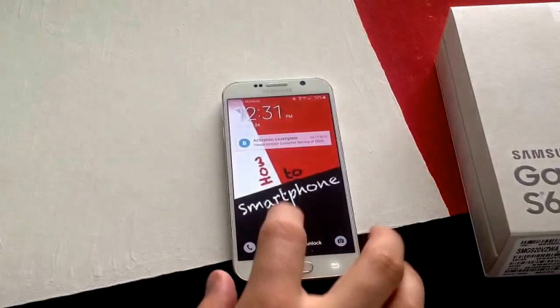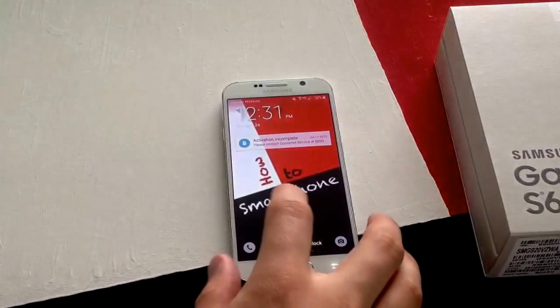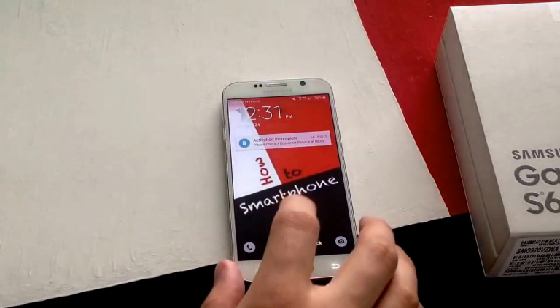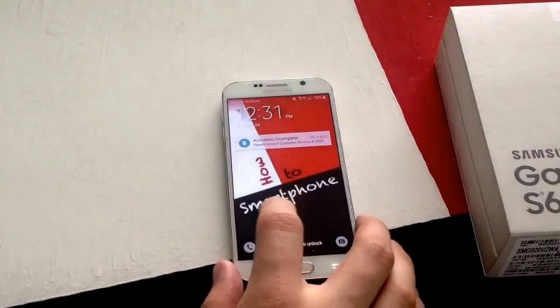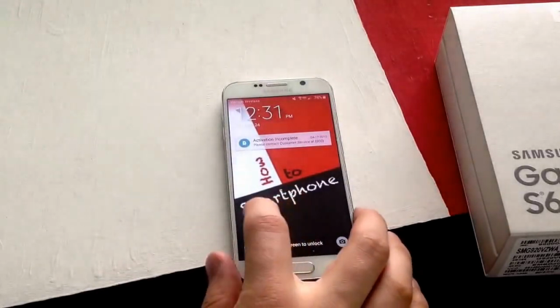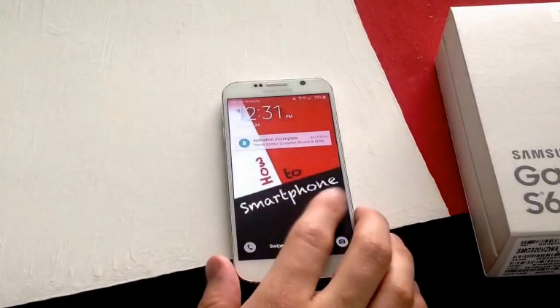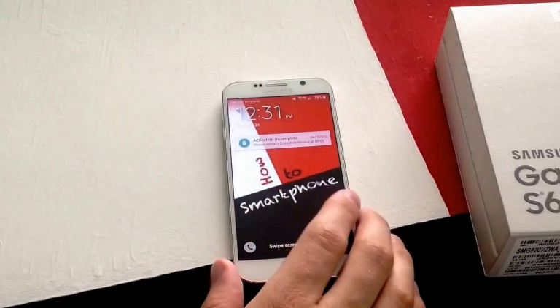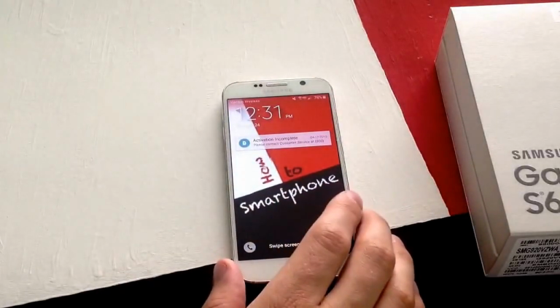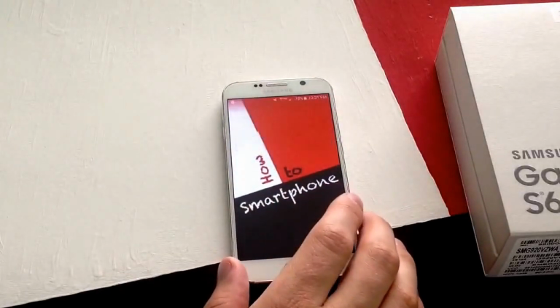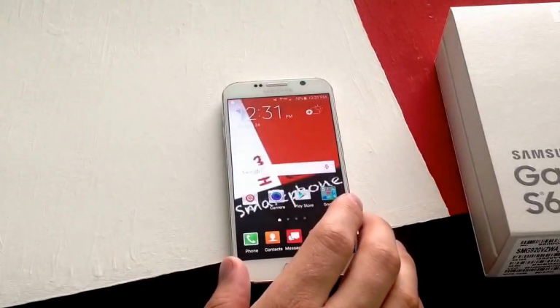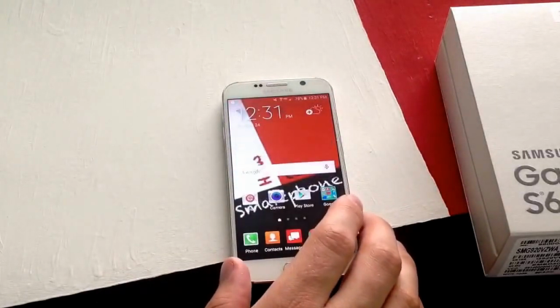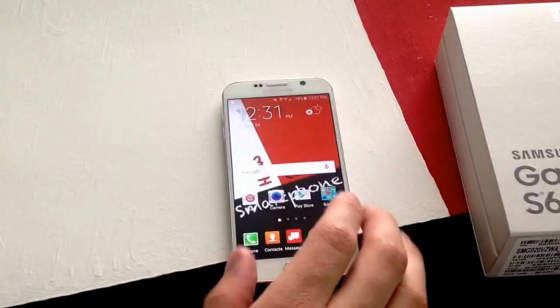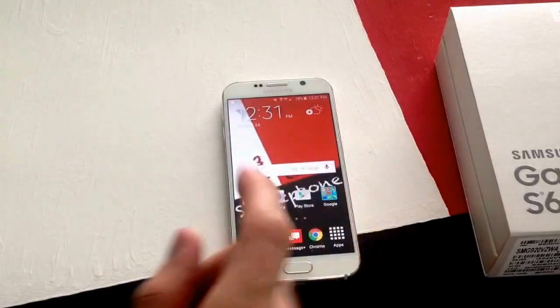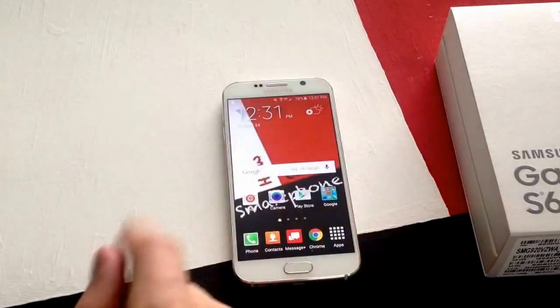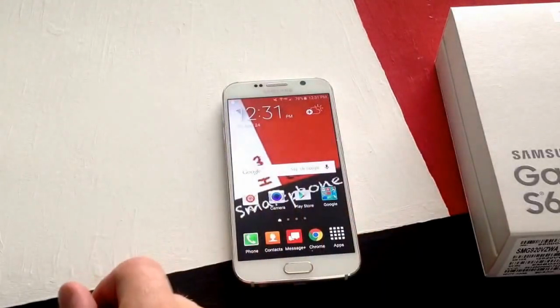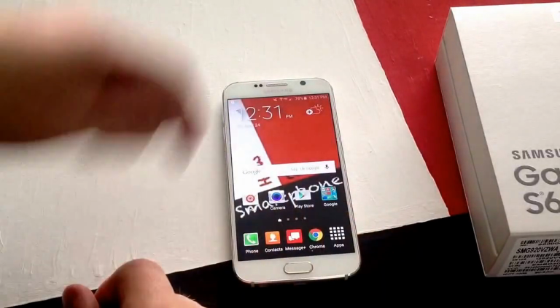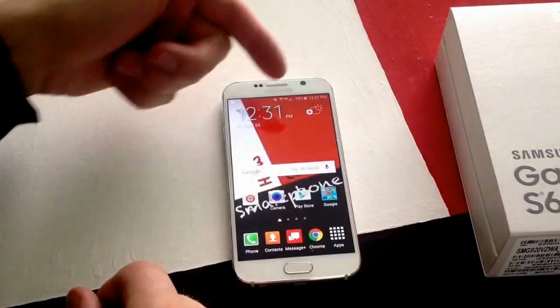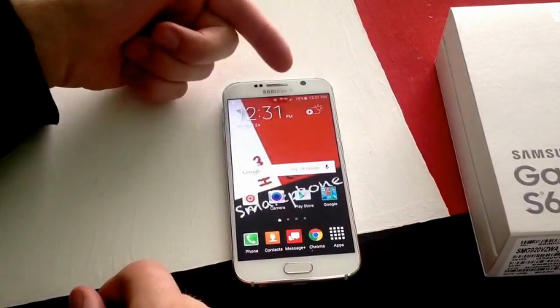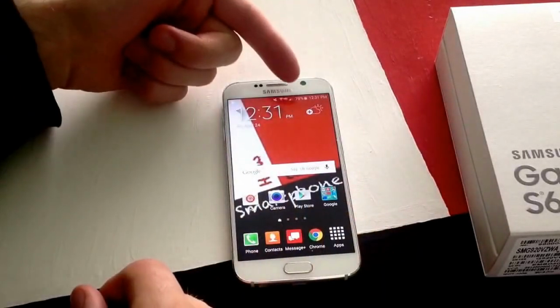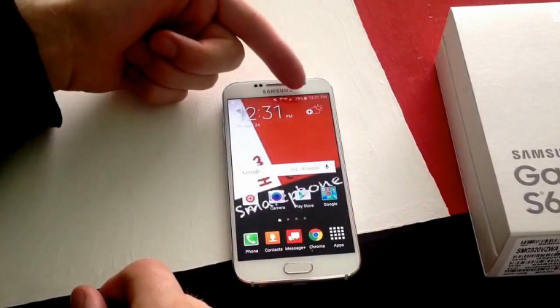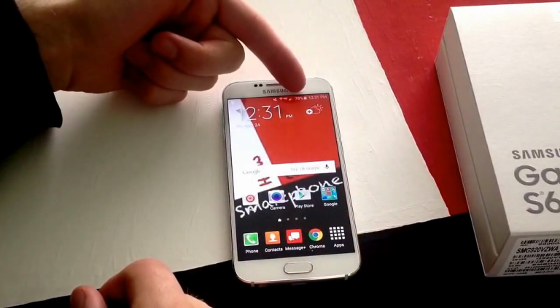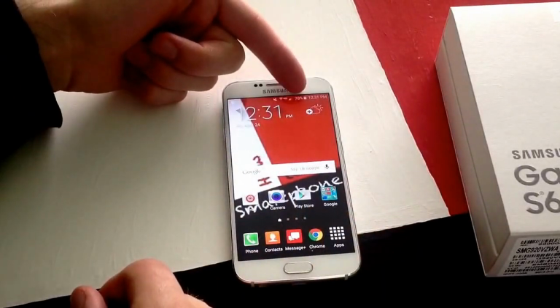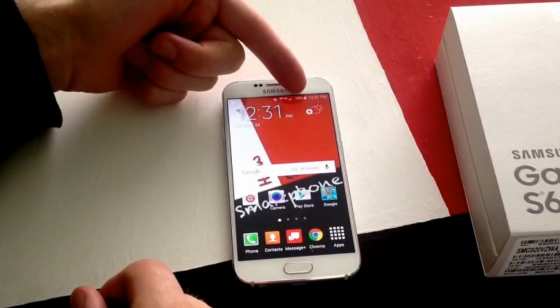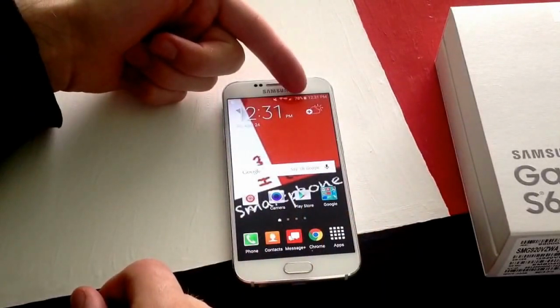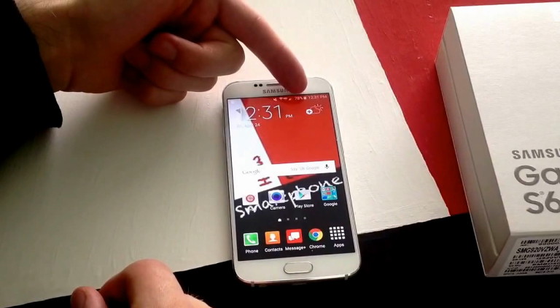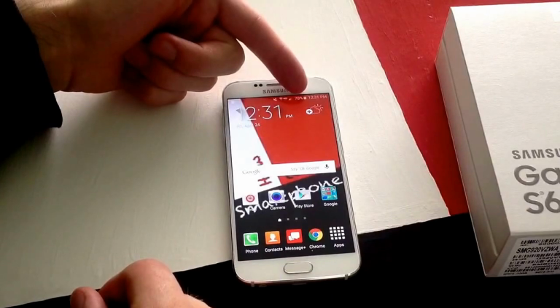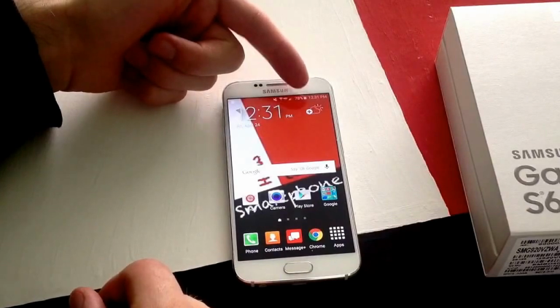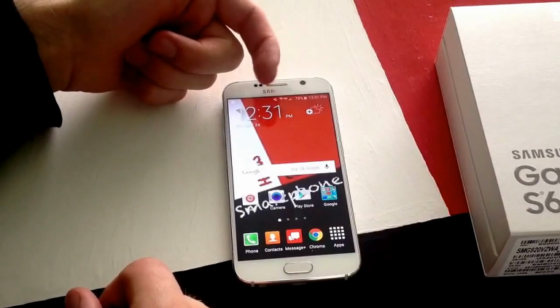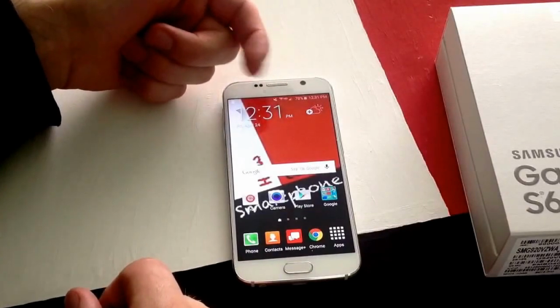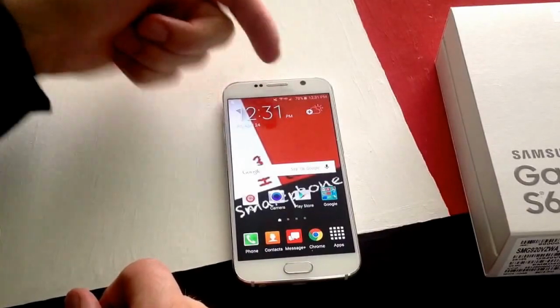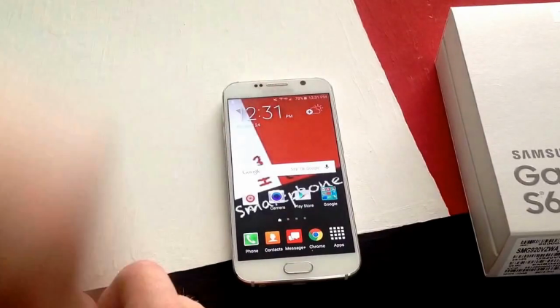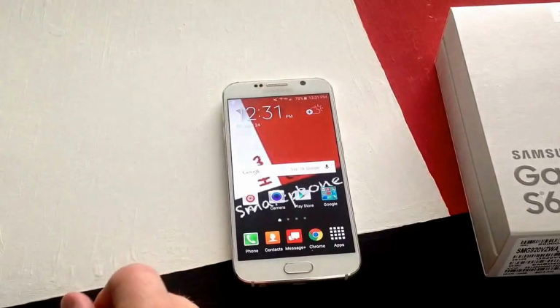When I first got this phone from the factory, the battery percentage sign was showing, so it was already enabled.